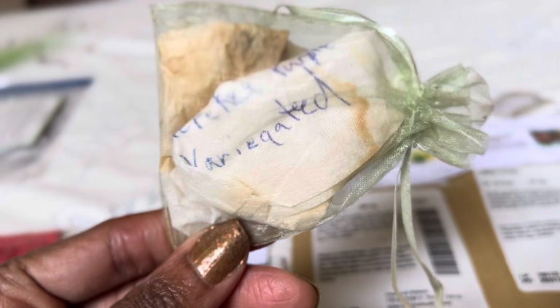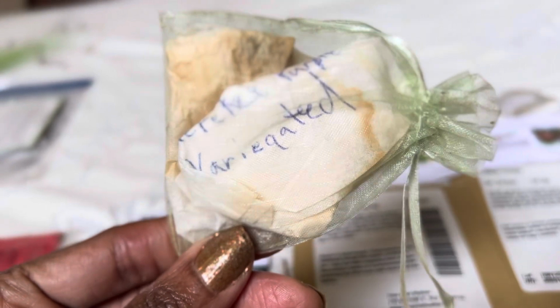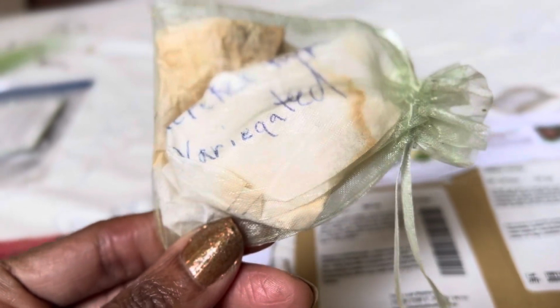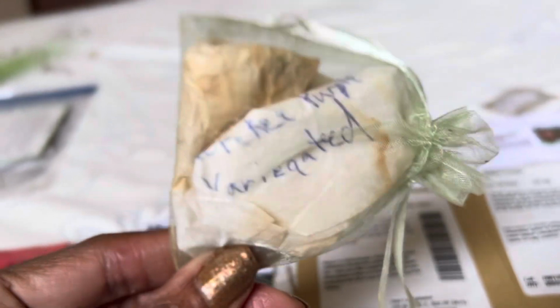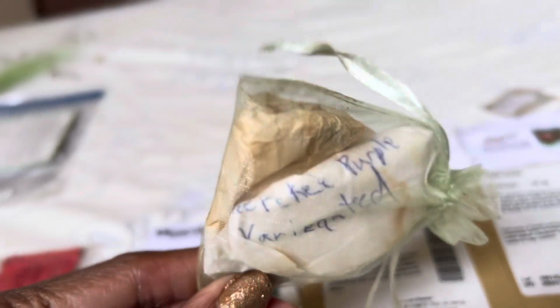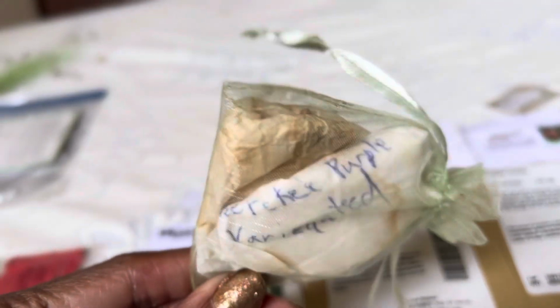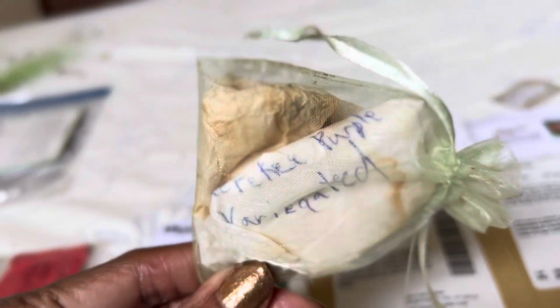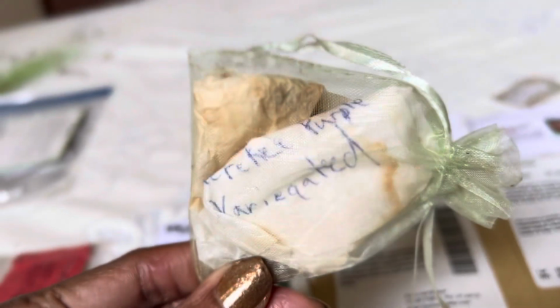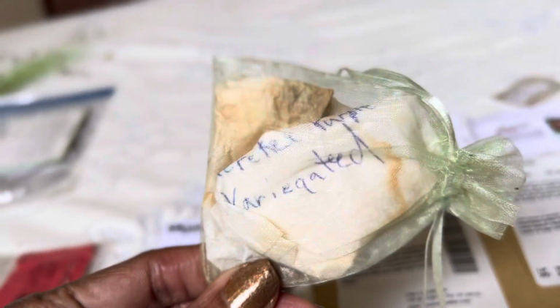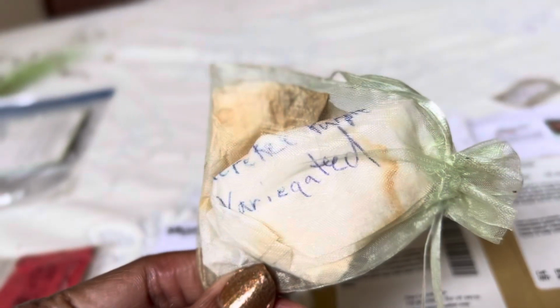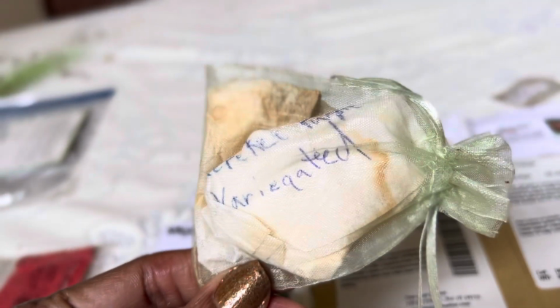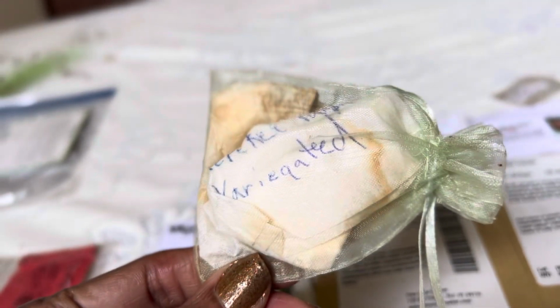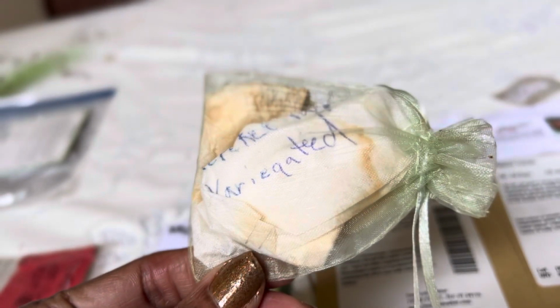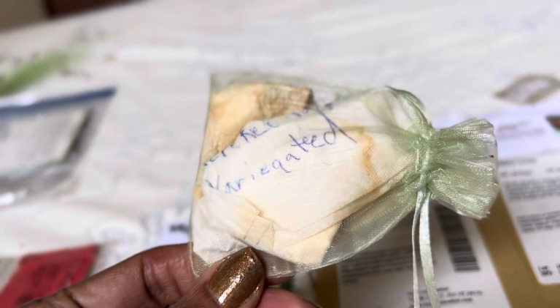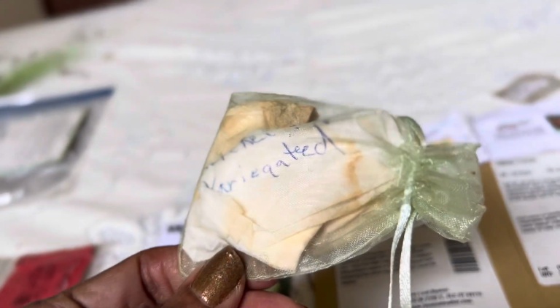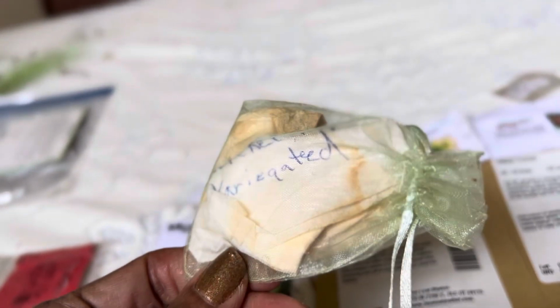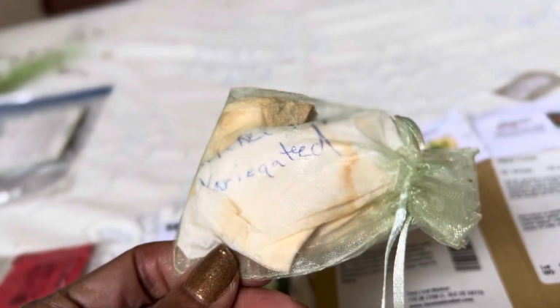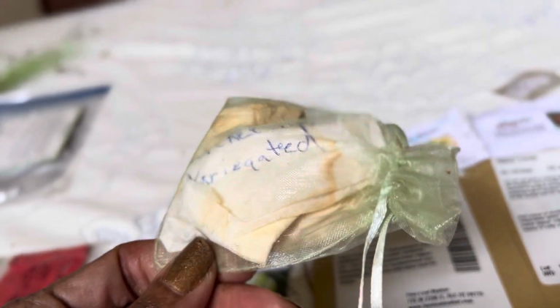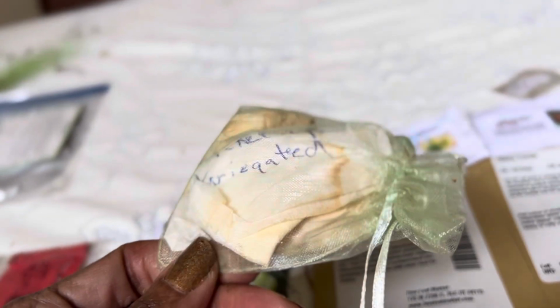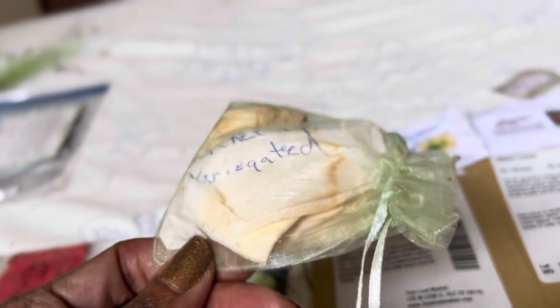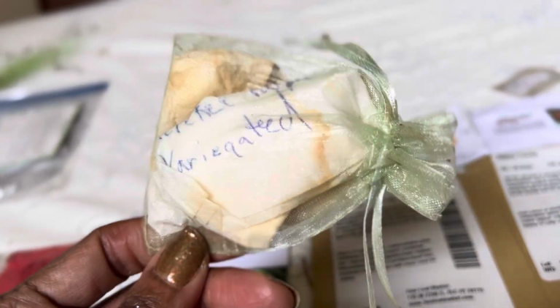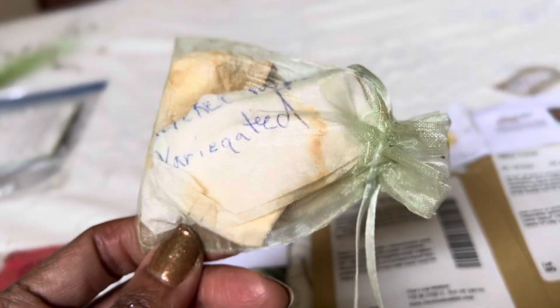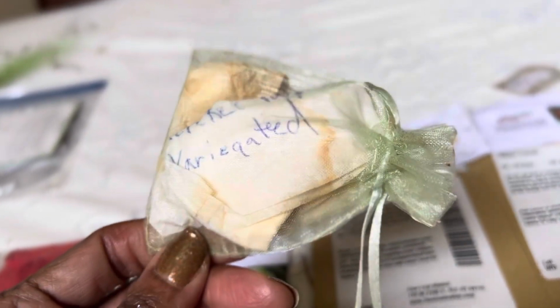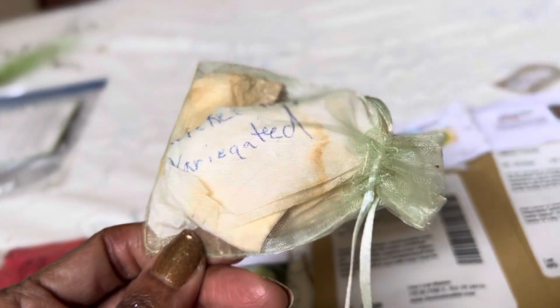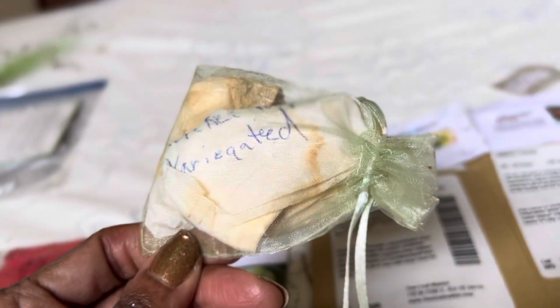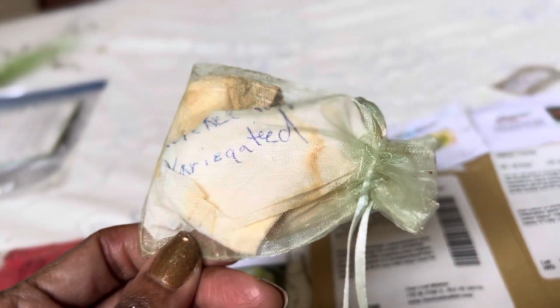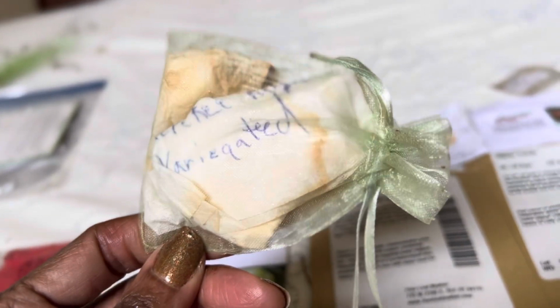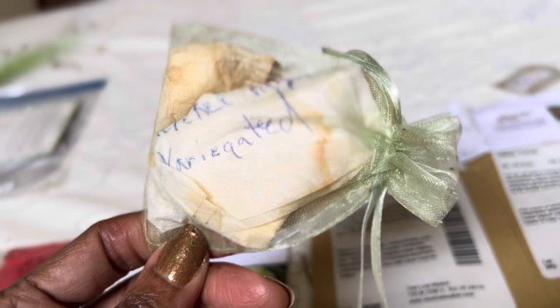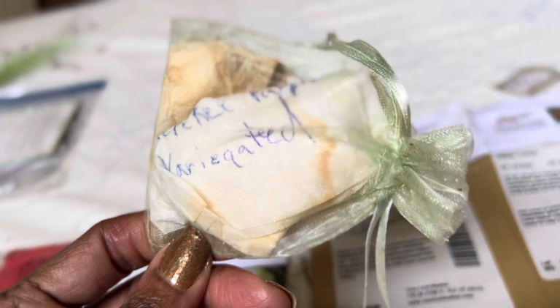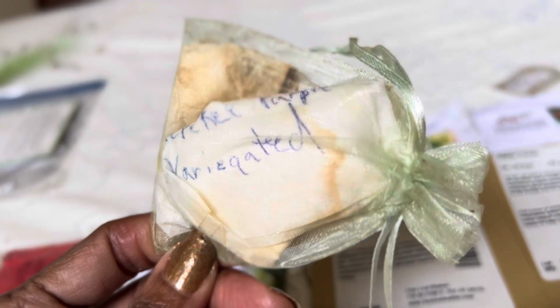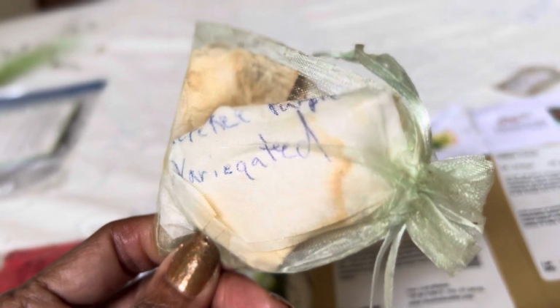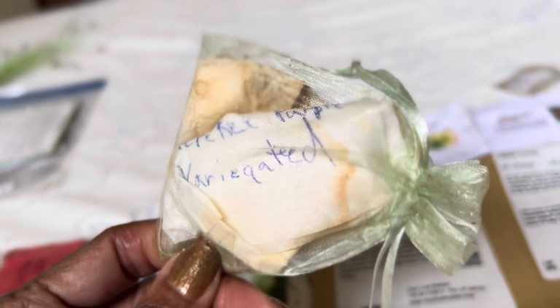Thankfully, Red Brandywine is the squirrel's favorite tomato, so she will just snub her nose at my Cherokee Purples if she can find a Red Brandywine — even if it's cherry size, that's her preference. So sometimes I can get all of these for myself.